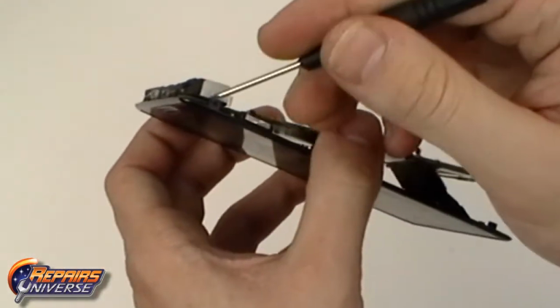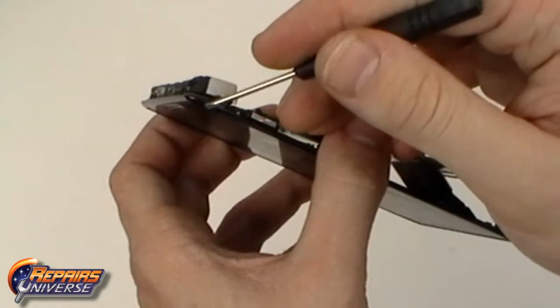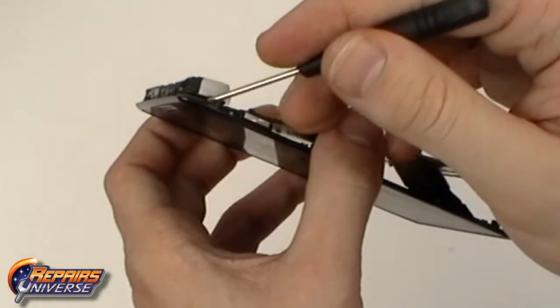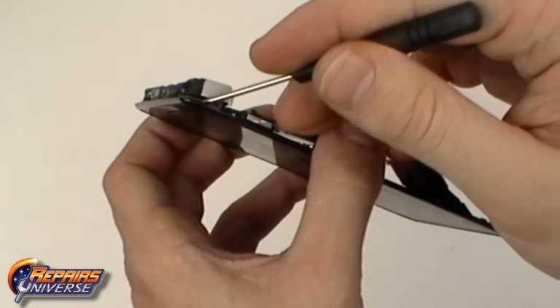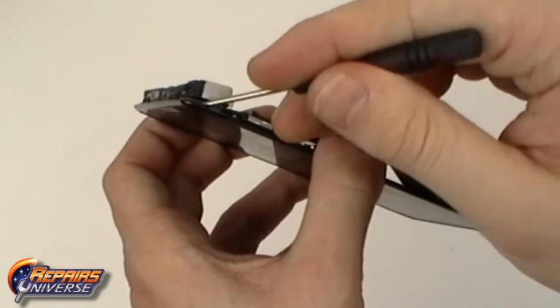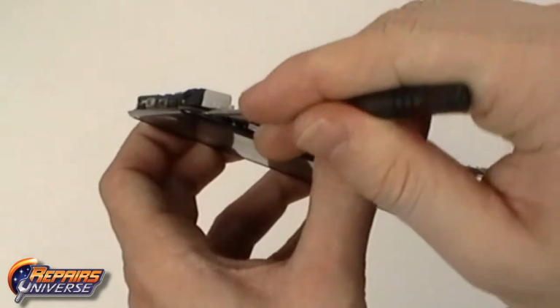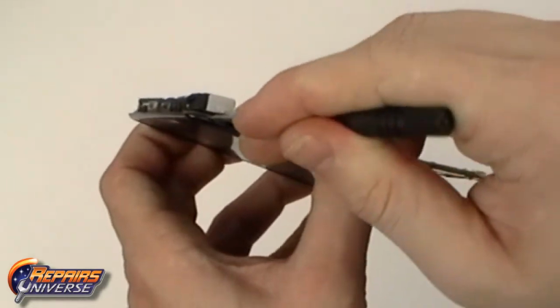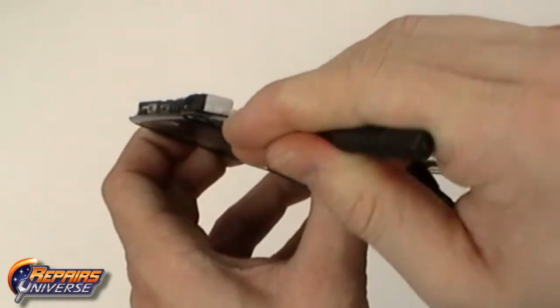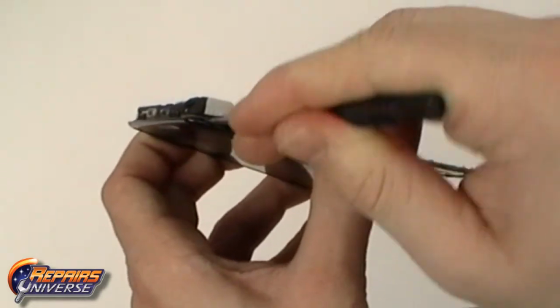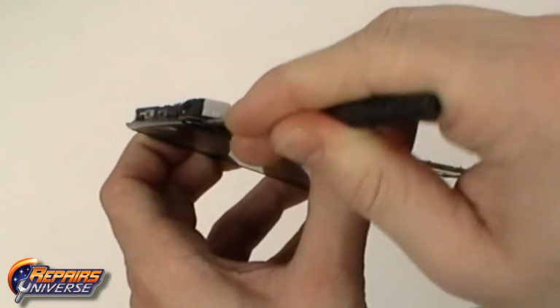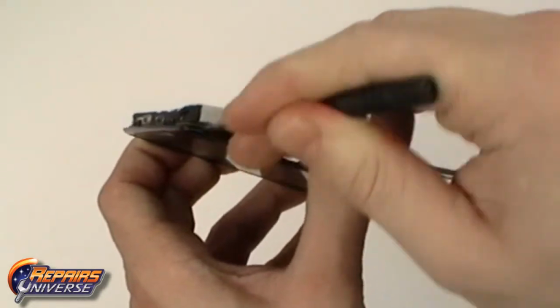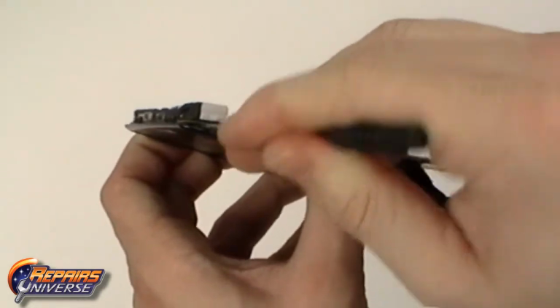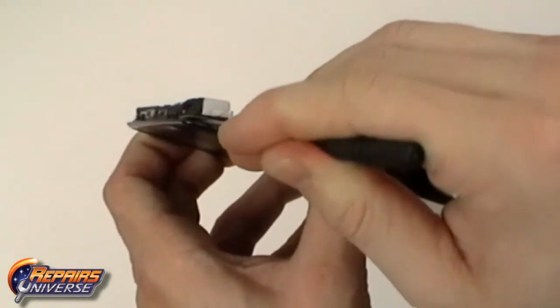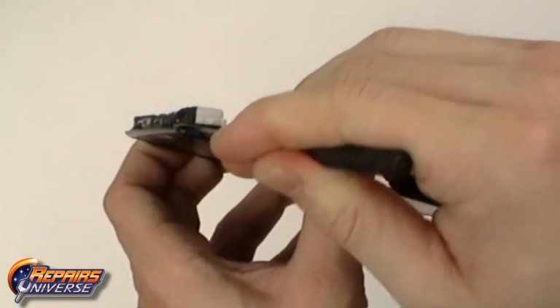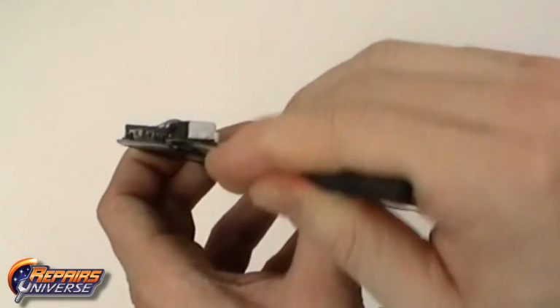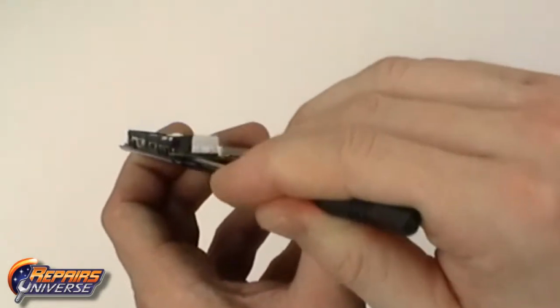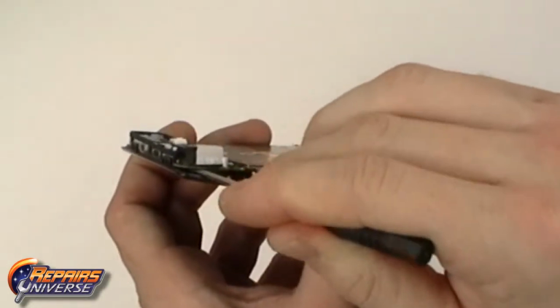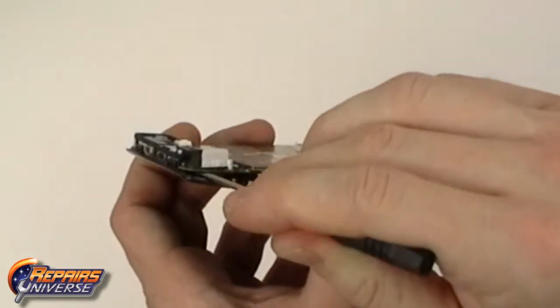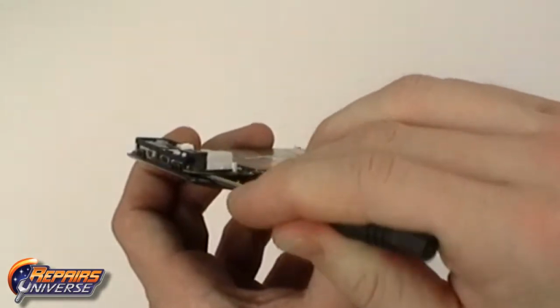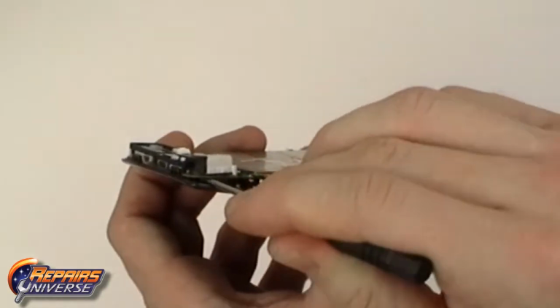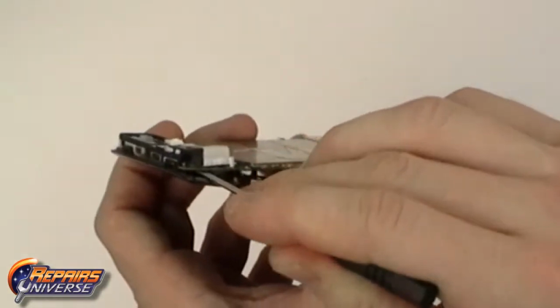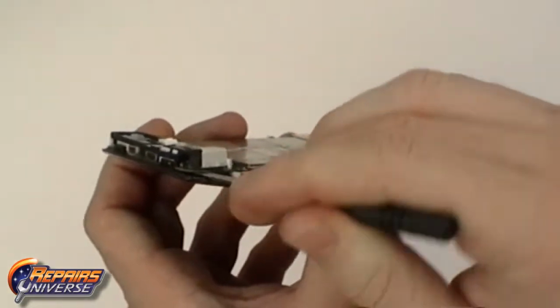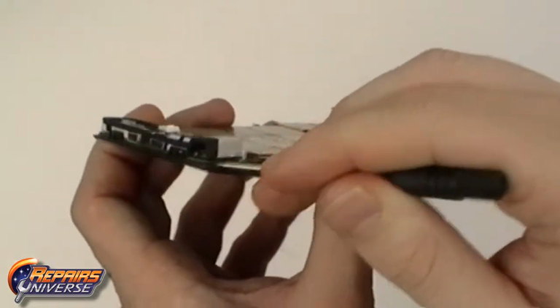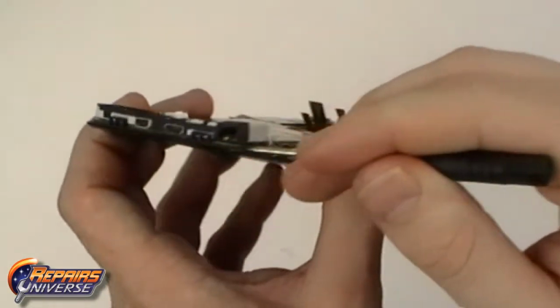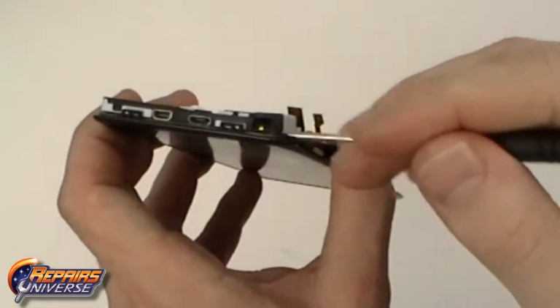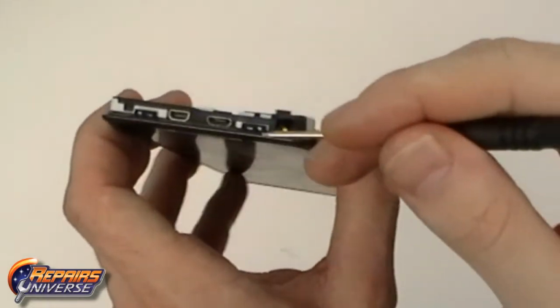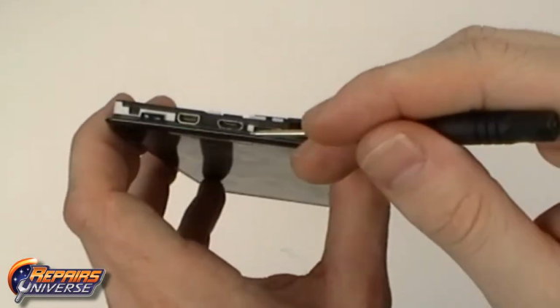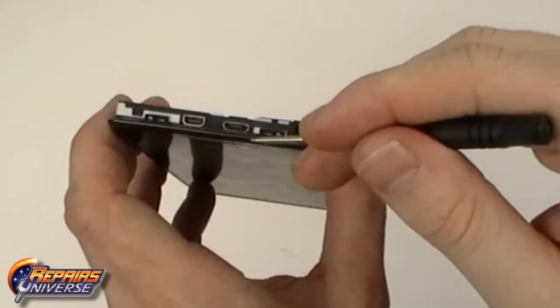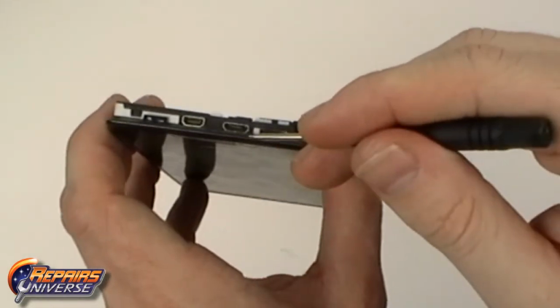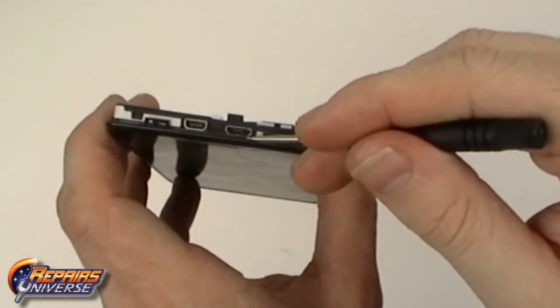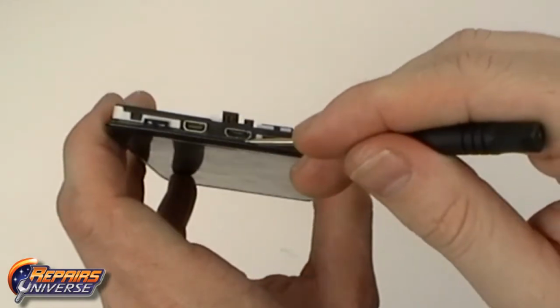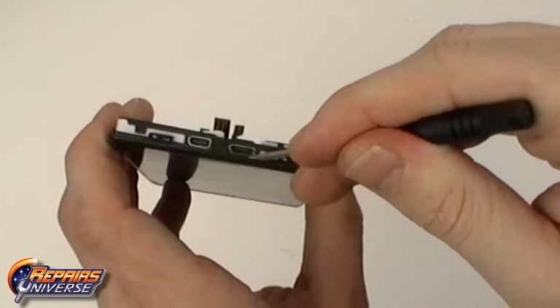The top of the motherboard will be held in with clips as well as adhesive. Be careful when working with the top of the motherboard.